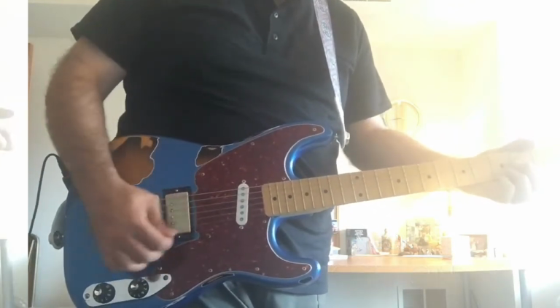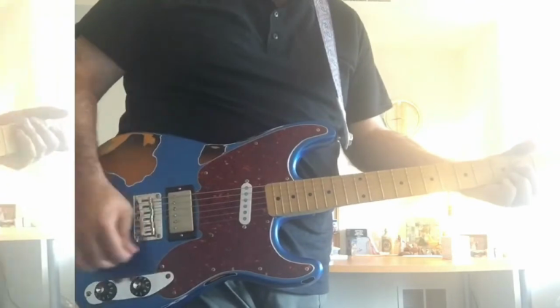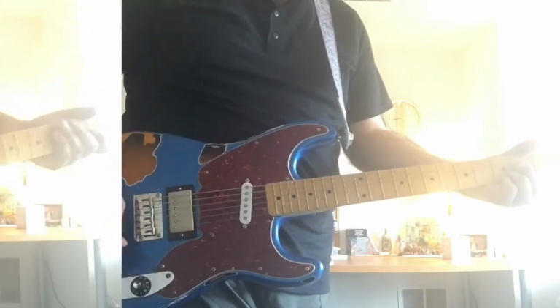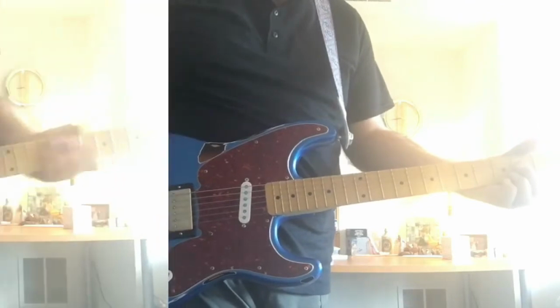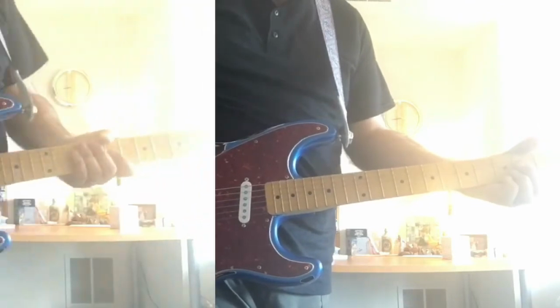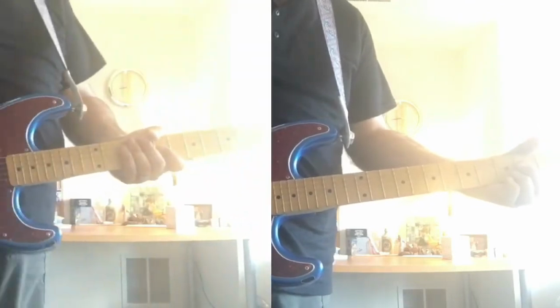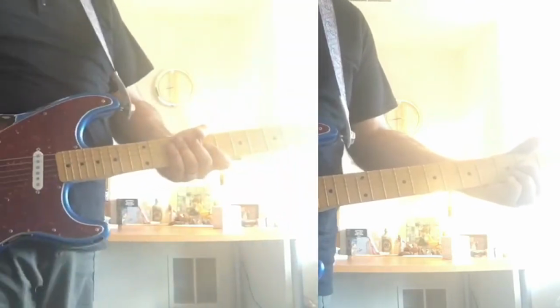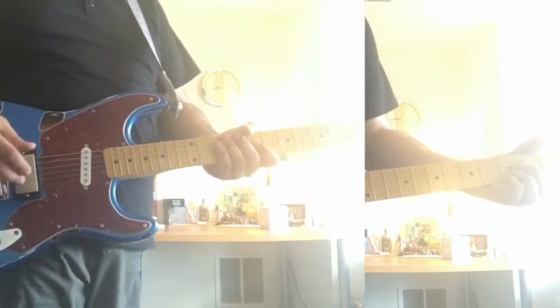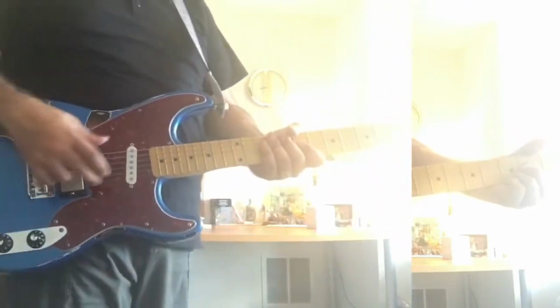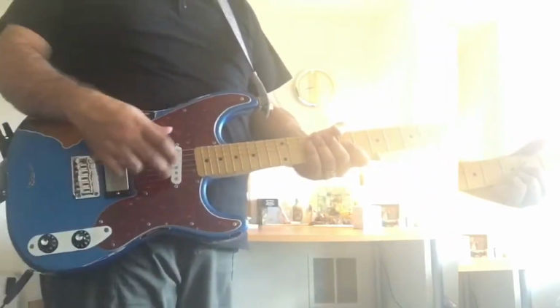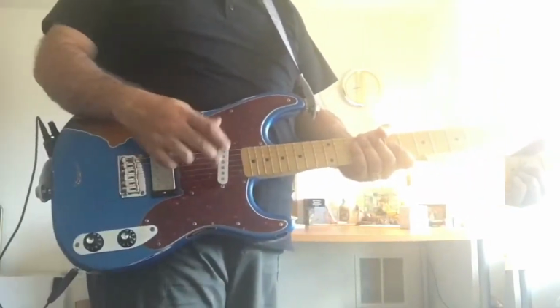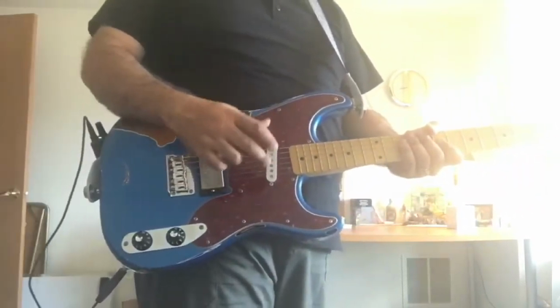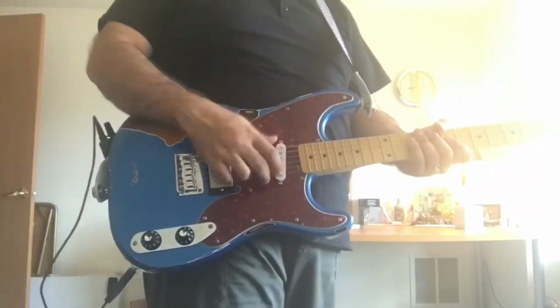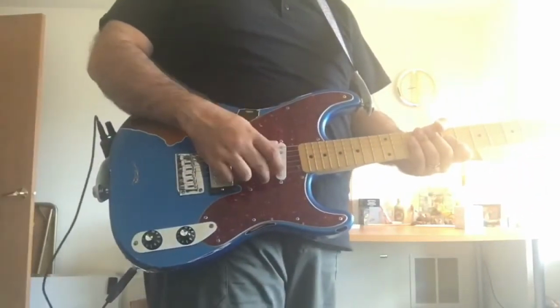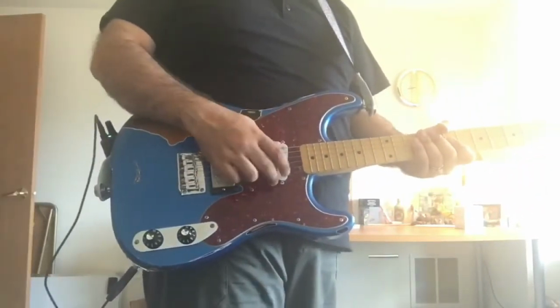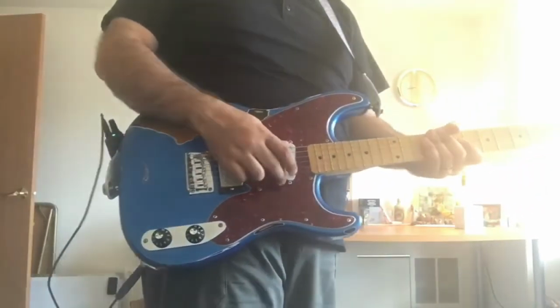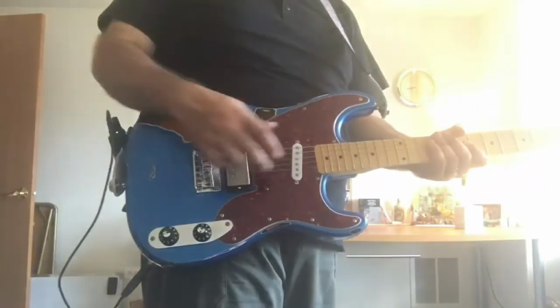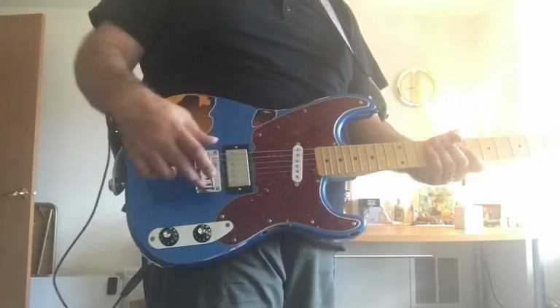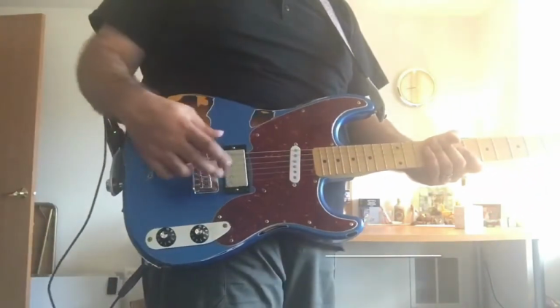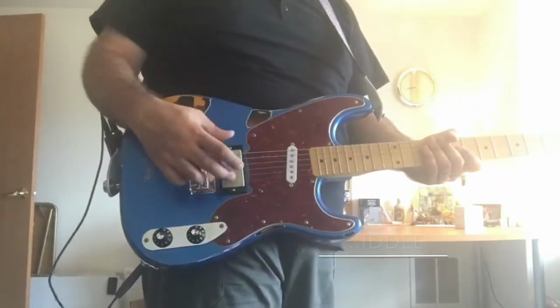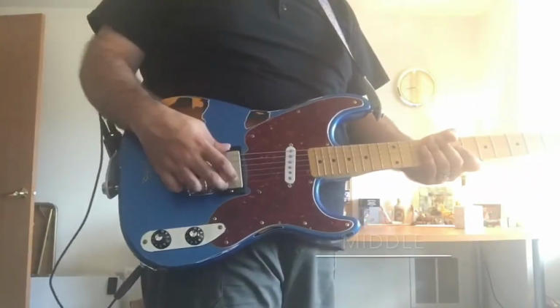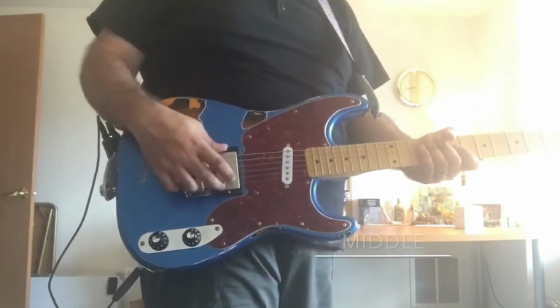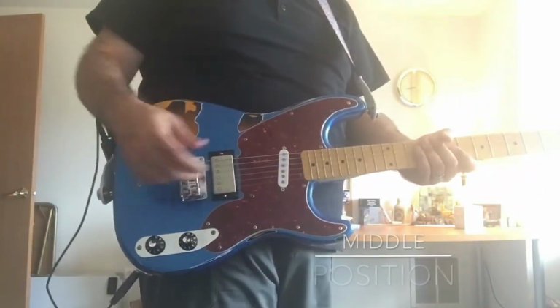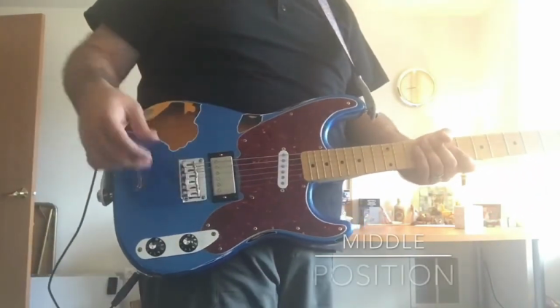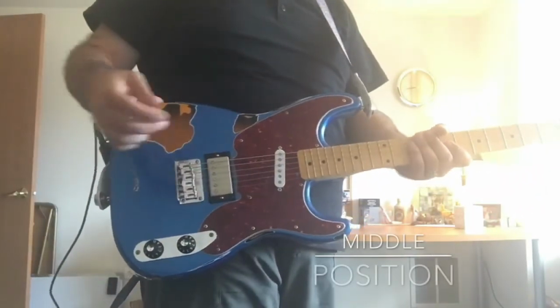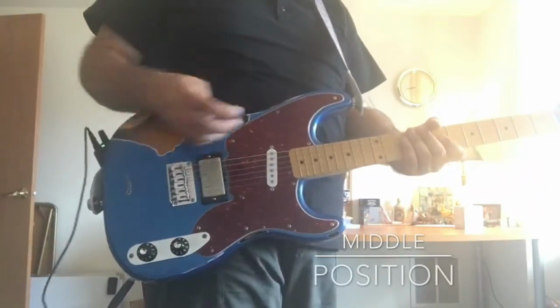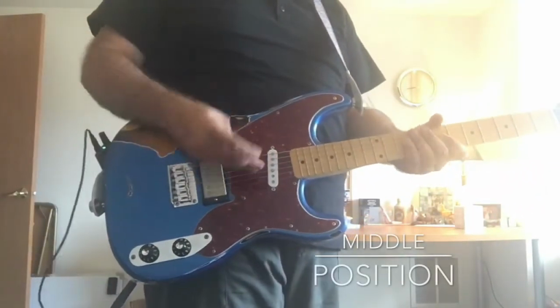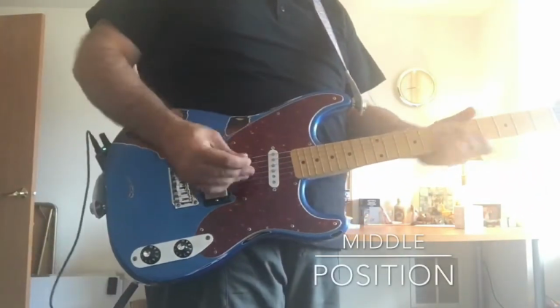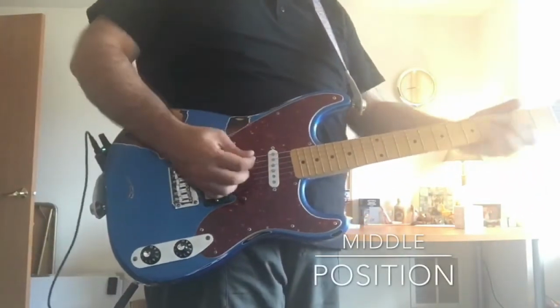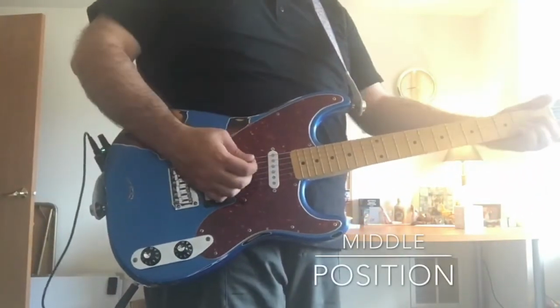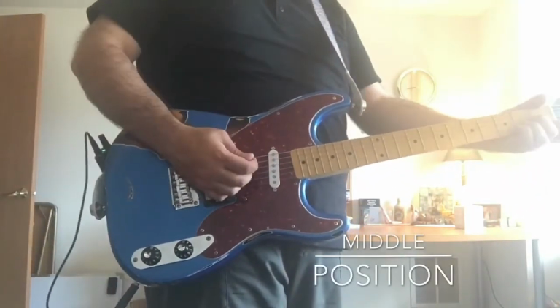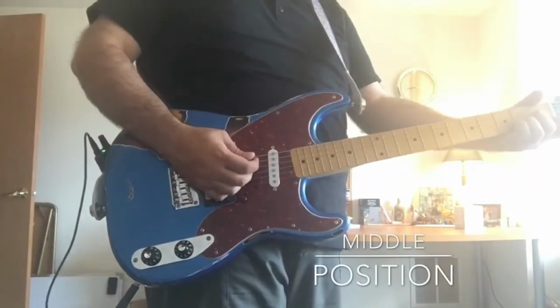This is the middle position between the 54-strat neck and the humbucker position in full humbucker mode.